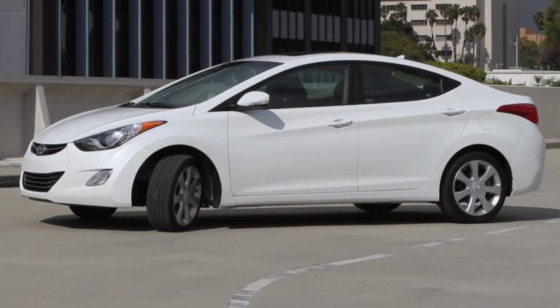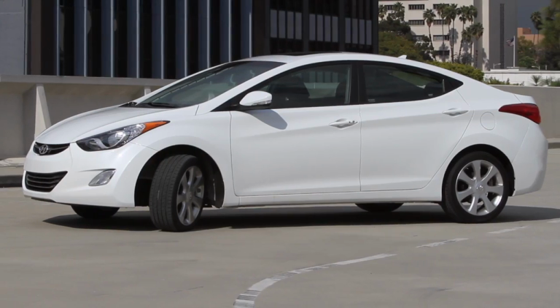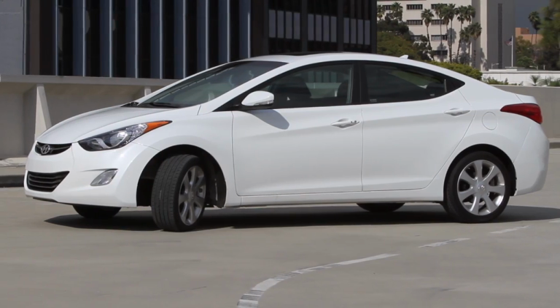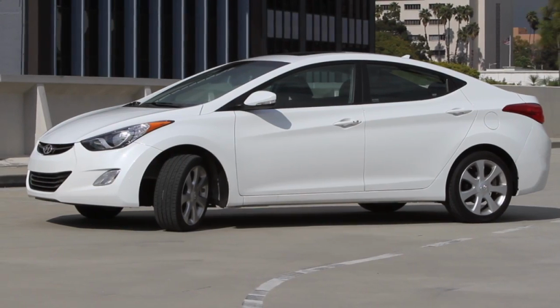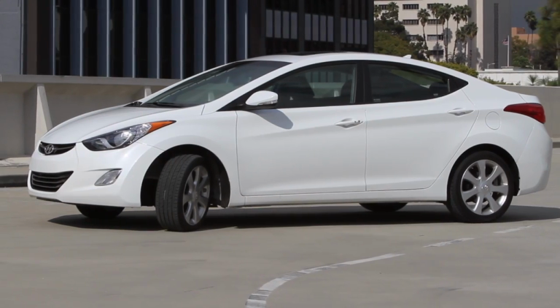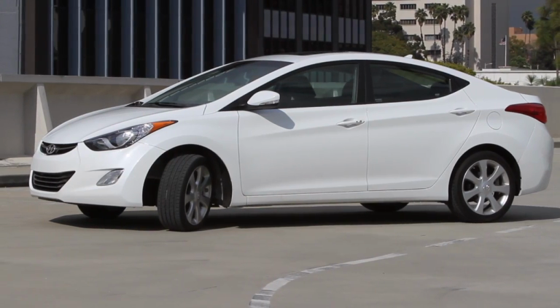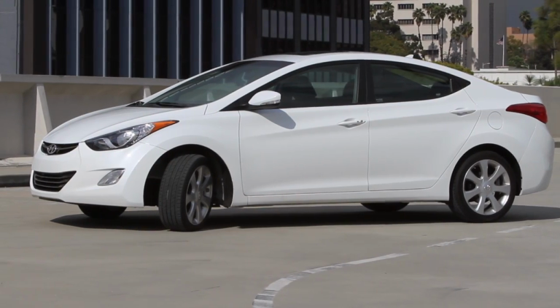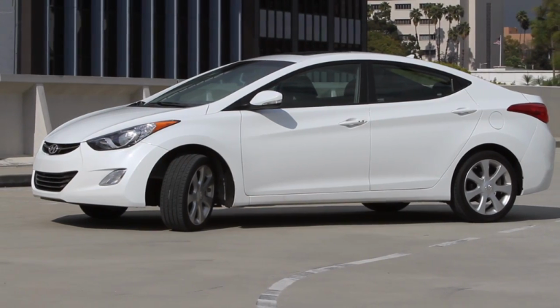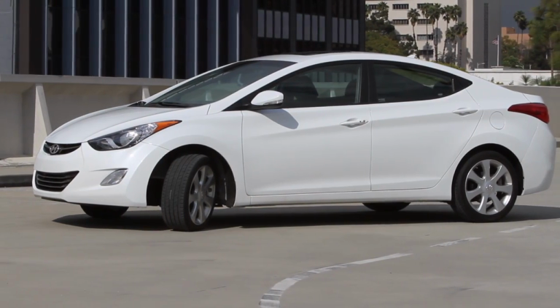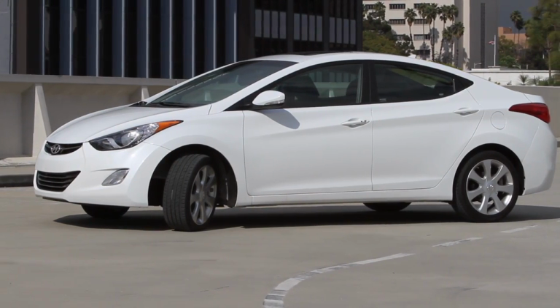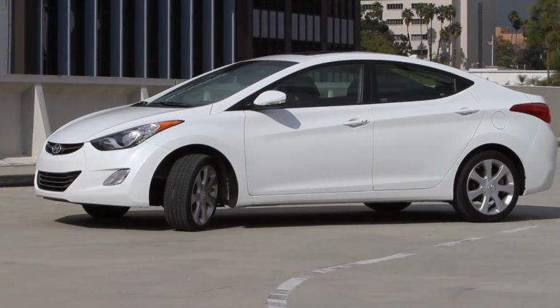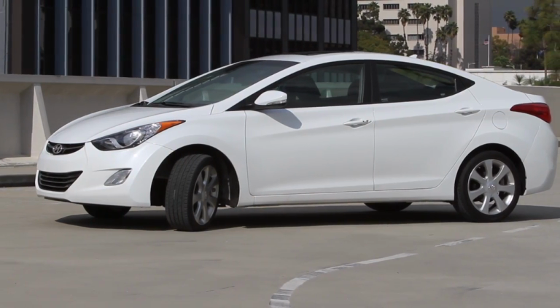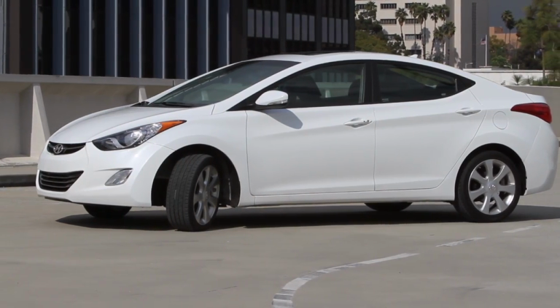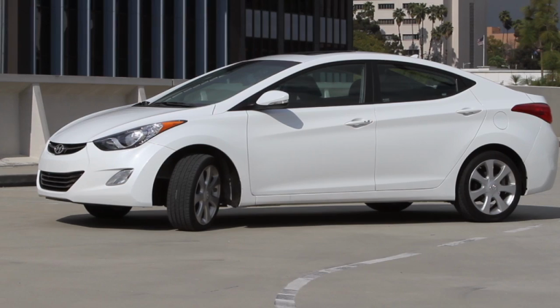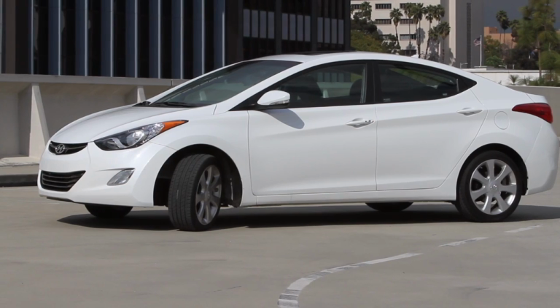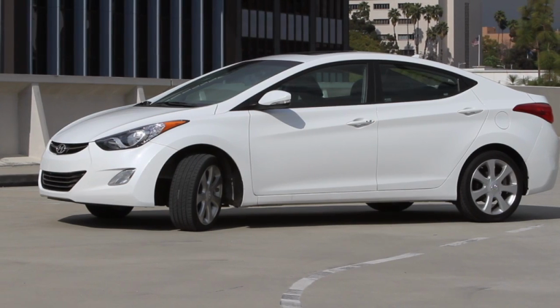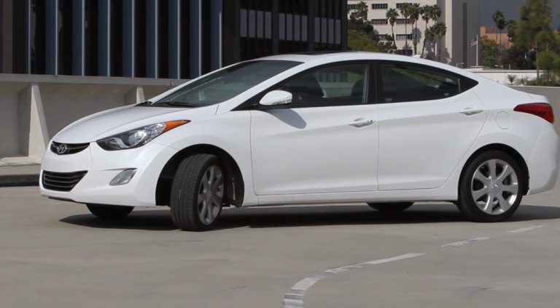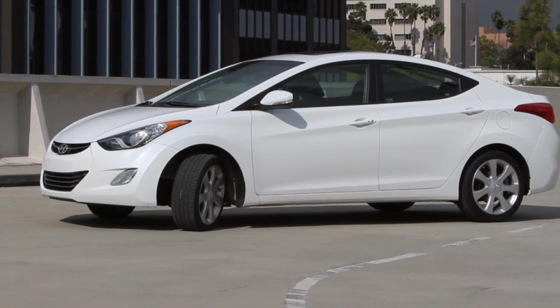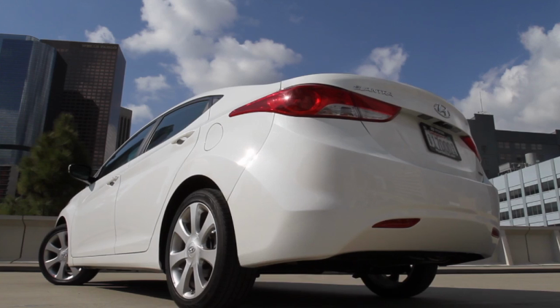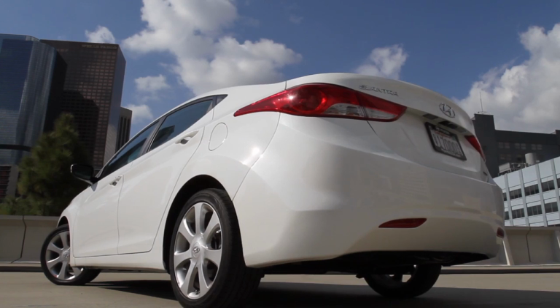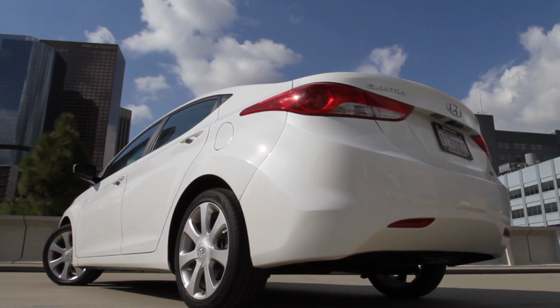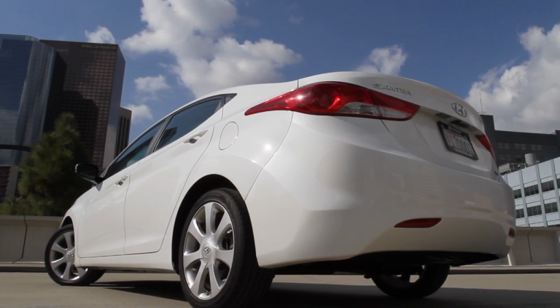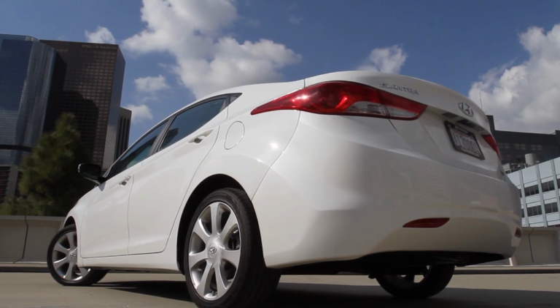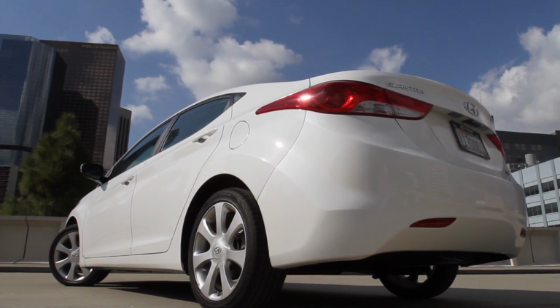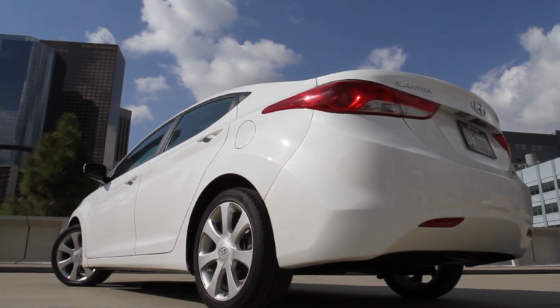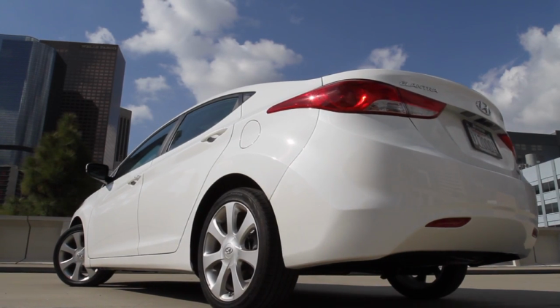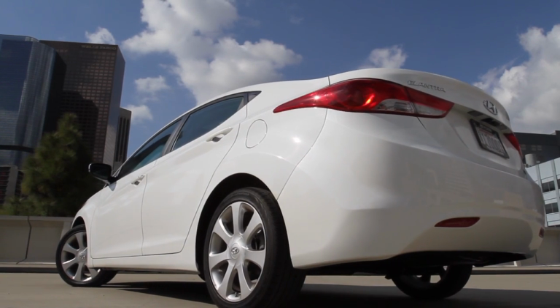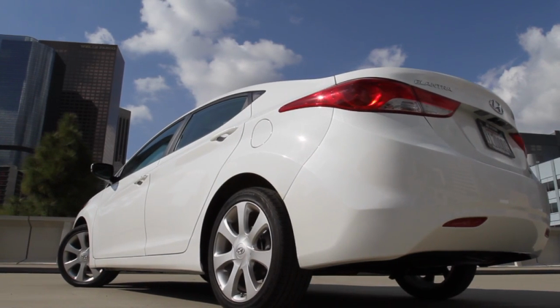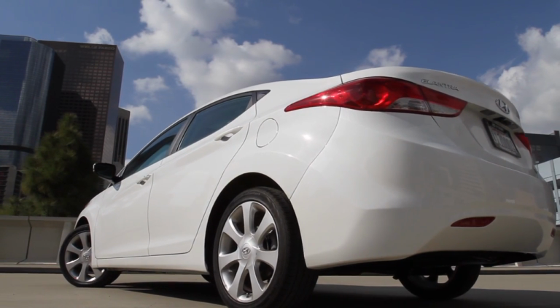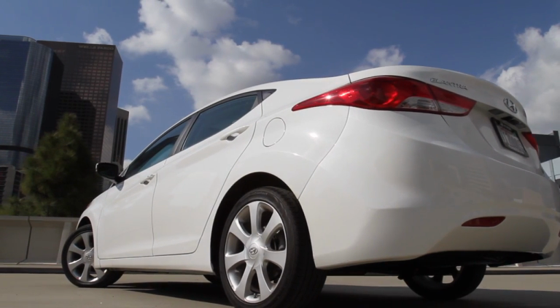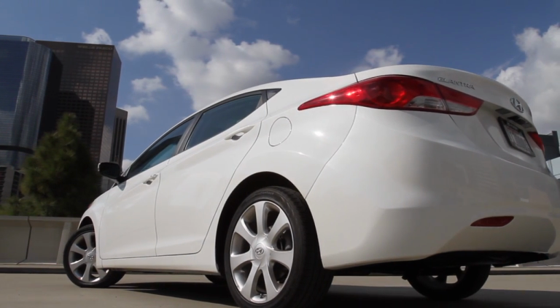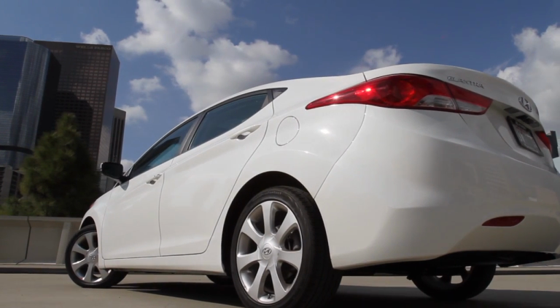It's a compact car whose competitors include the Toyota Corolla, the Honda Civic, and the Chevy Cruze.